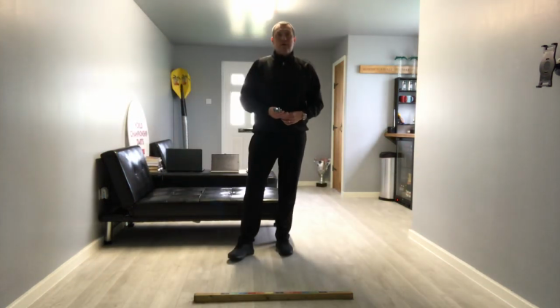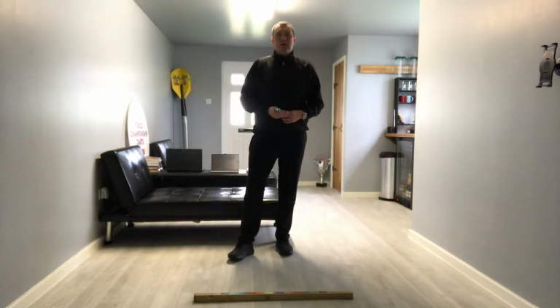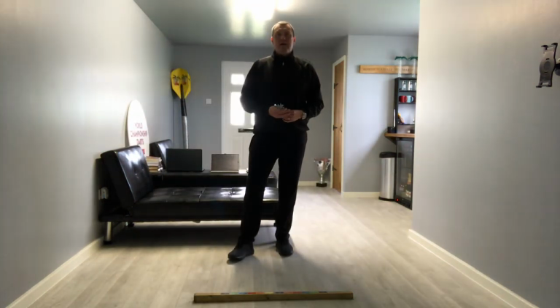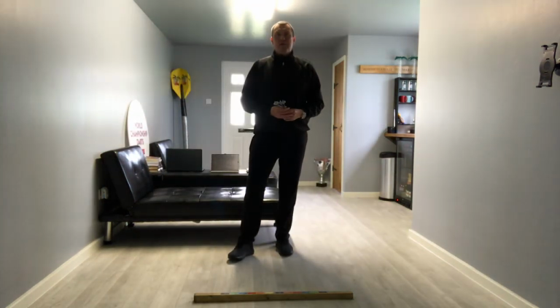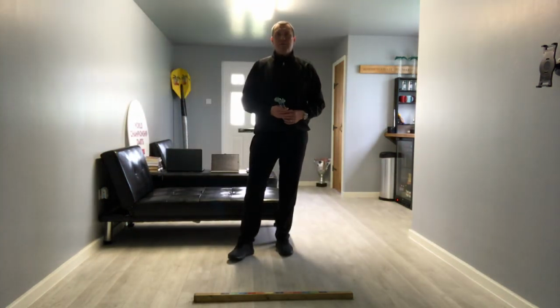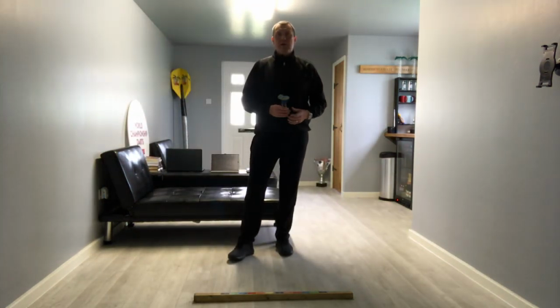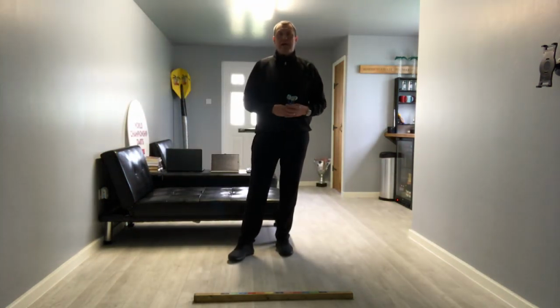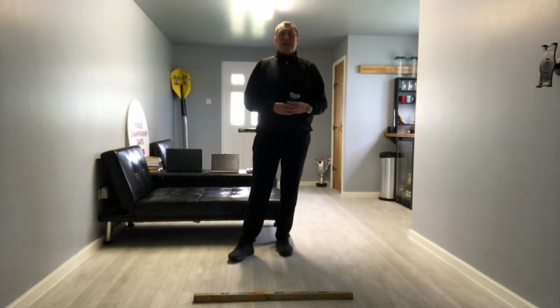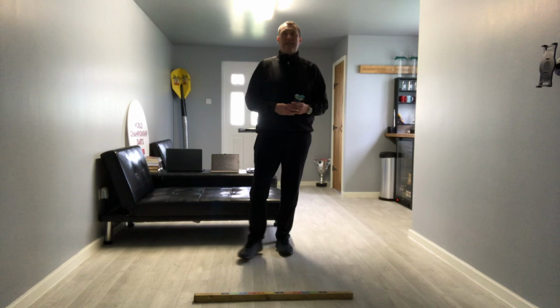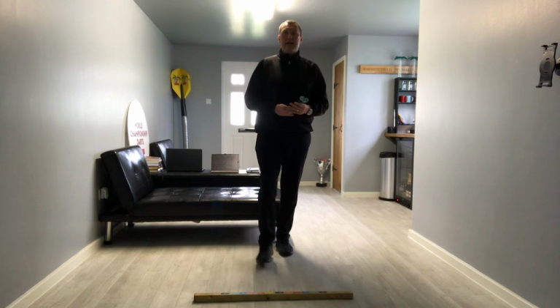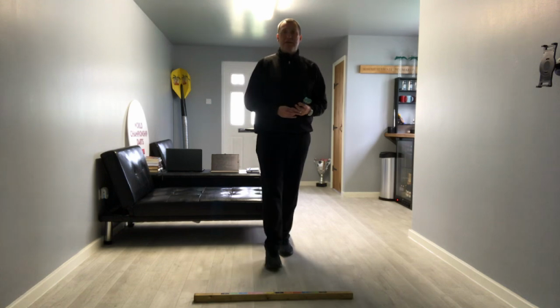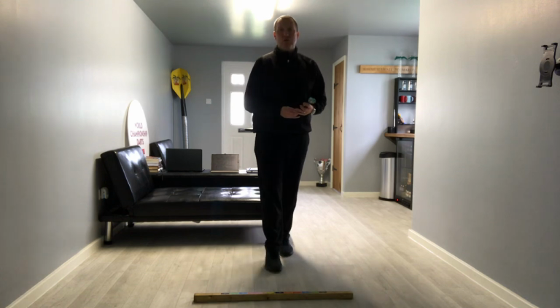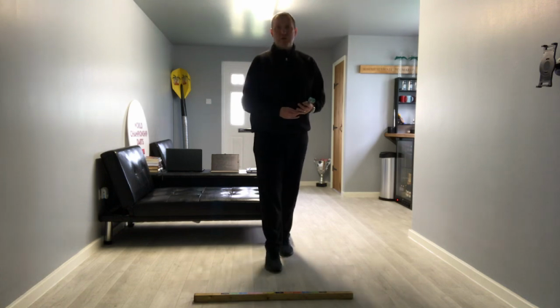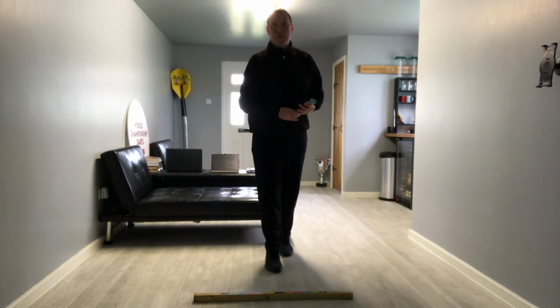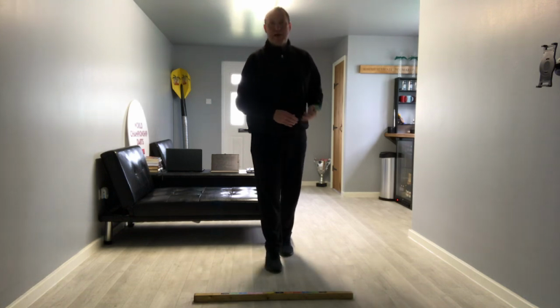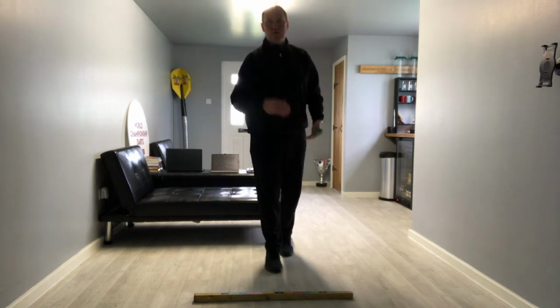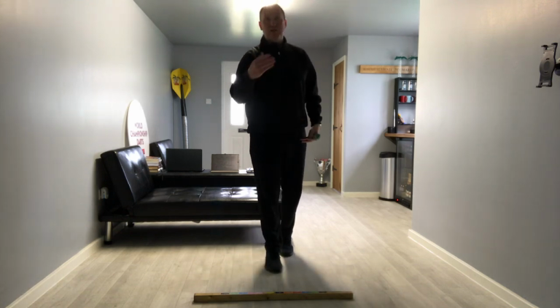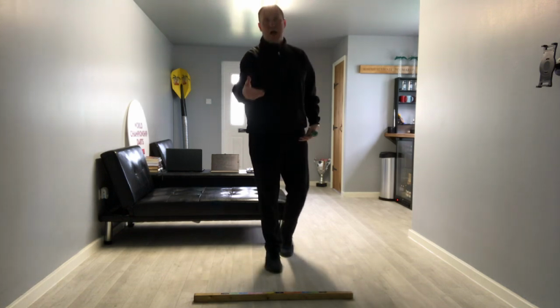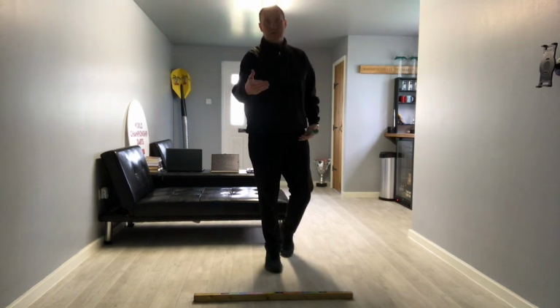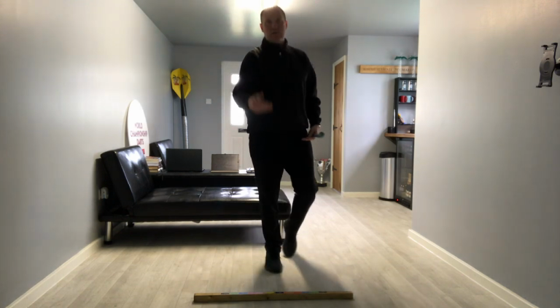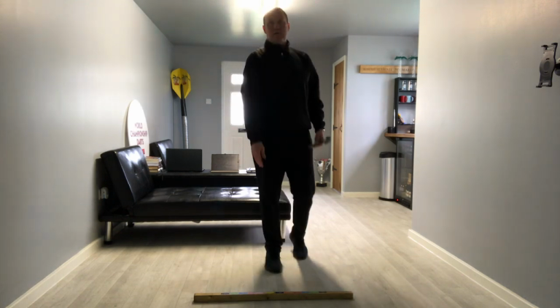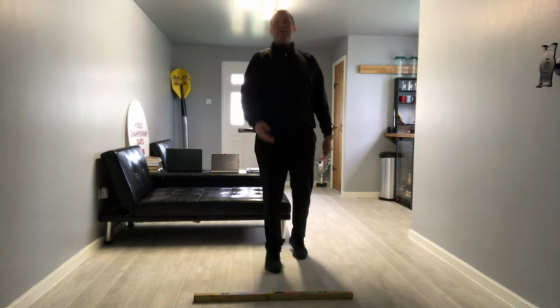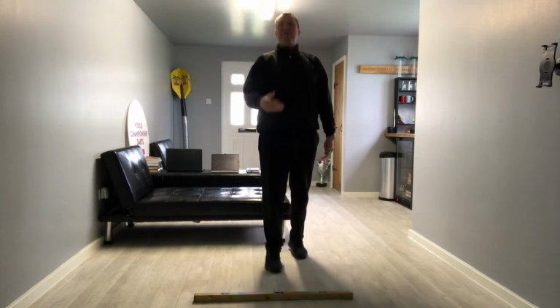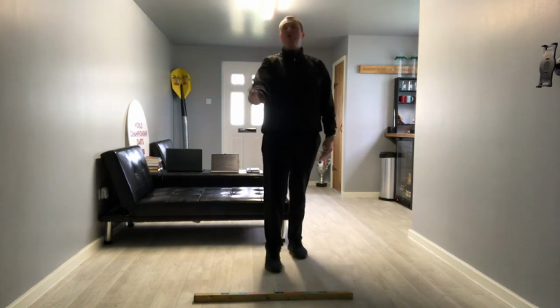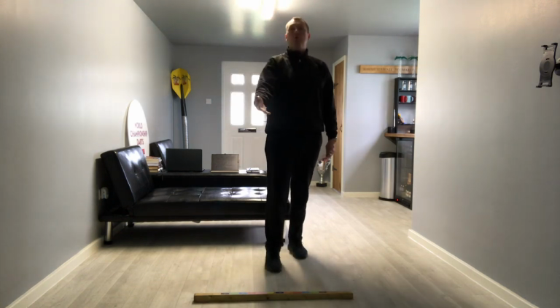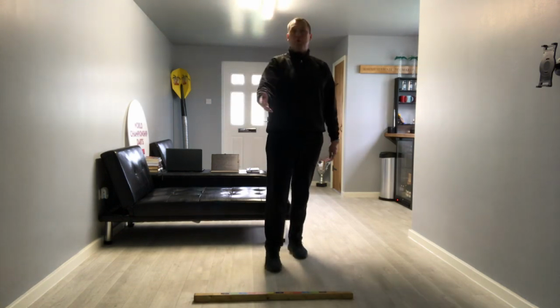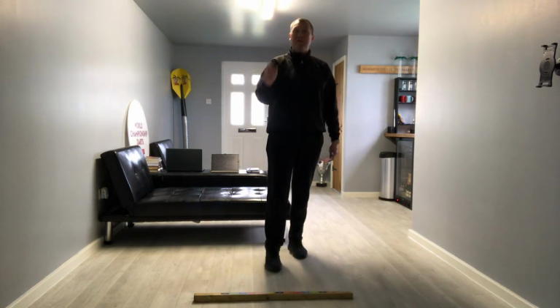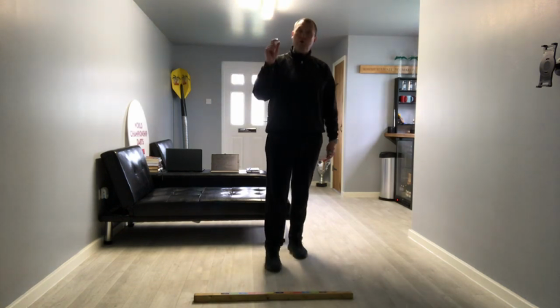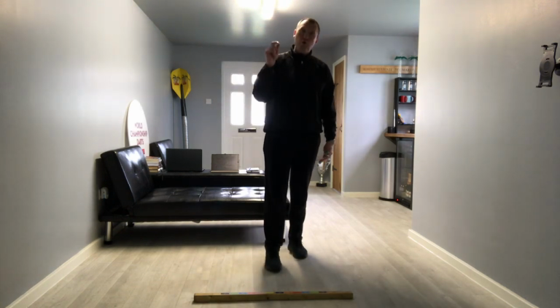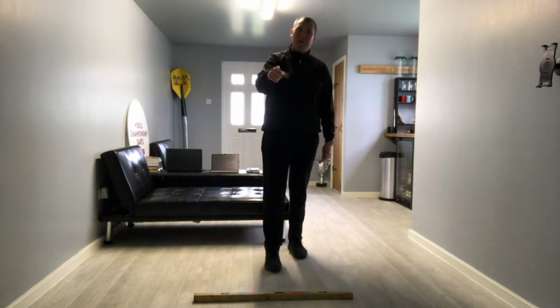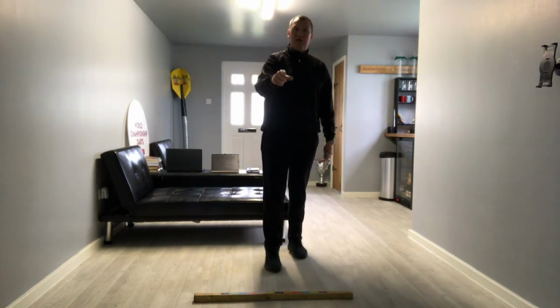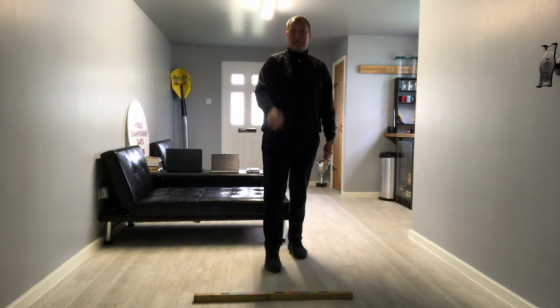Hi guys, today I'm going to talk to you about stance — the best way for you, for you personally.